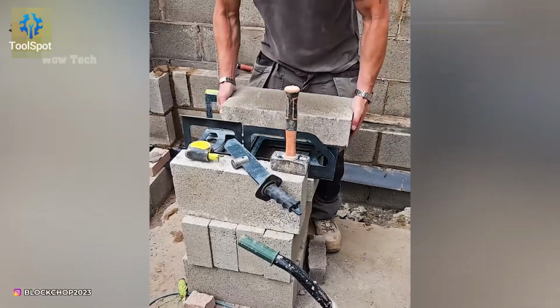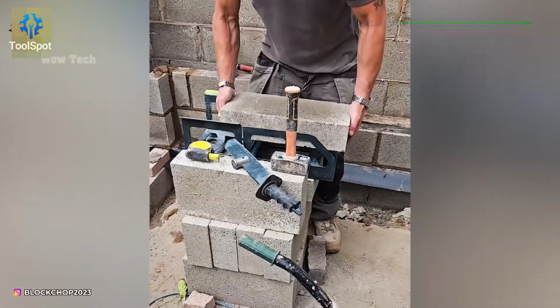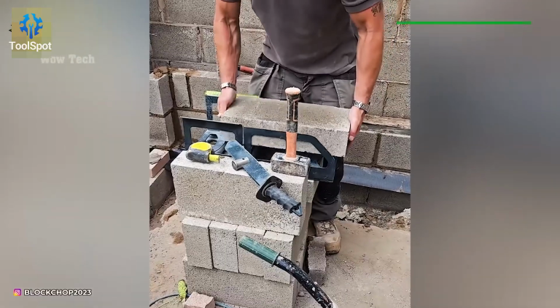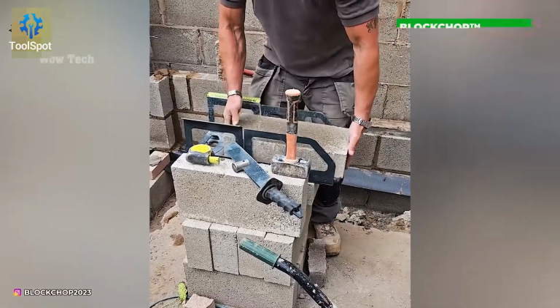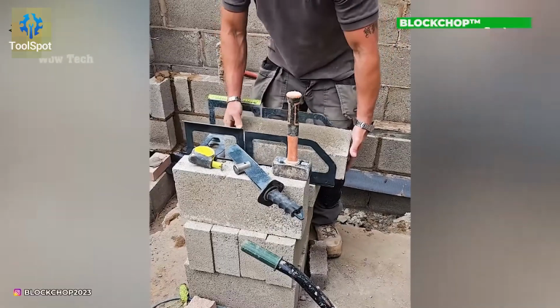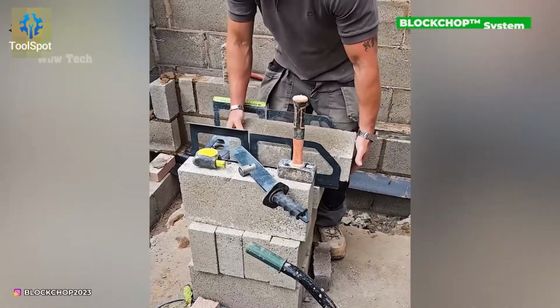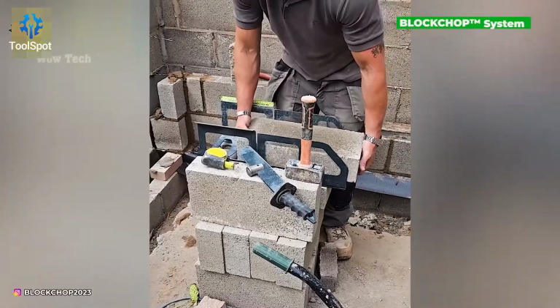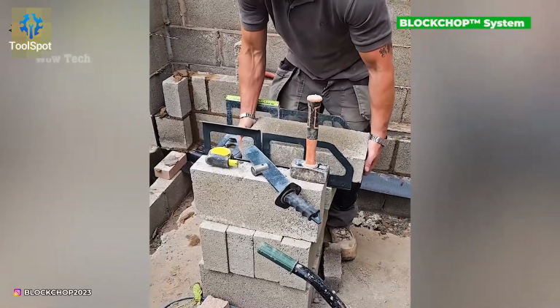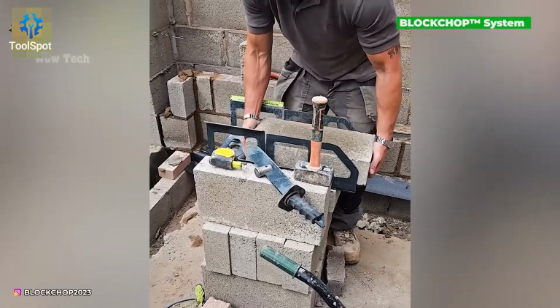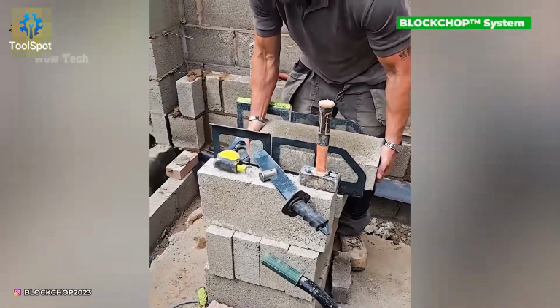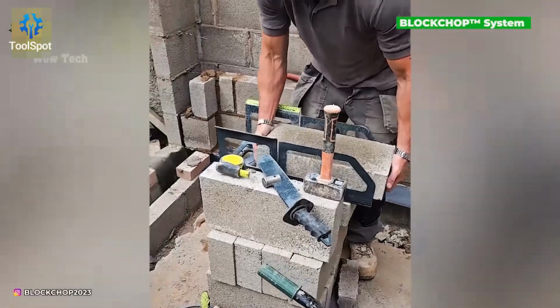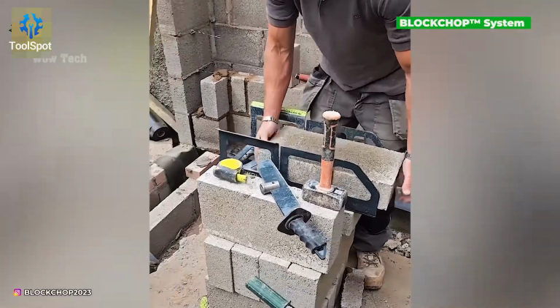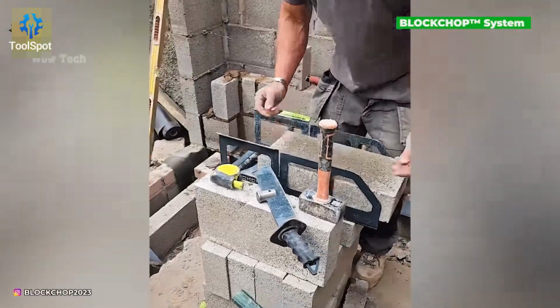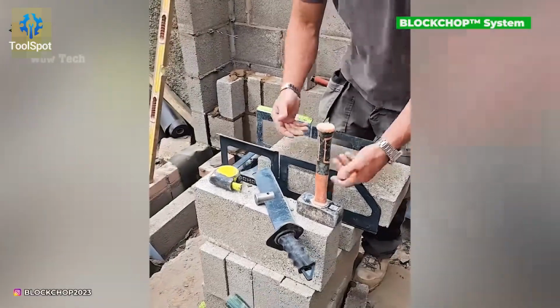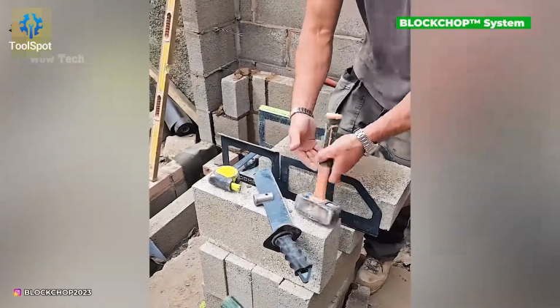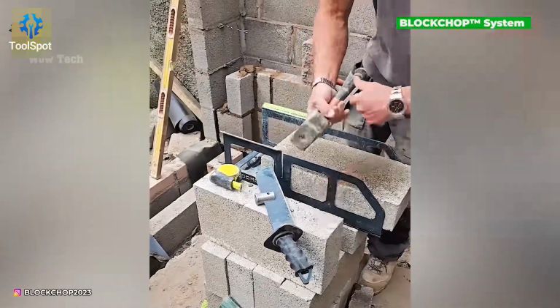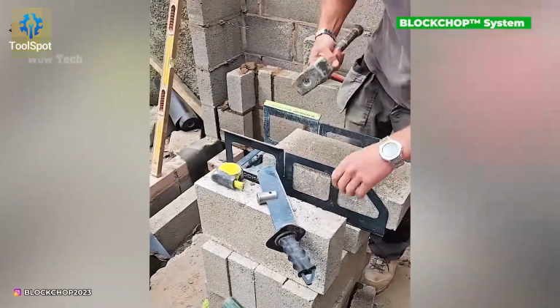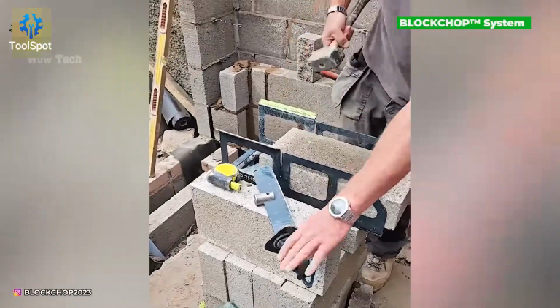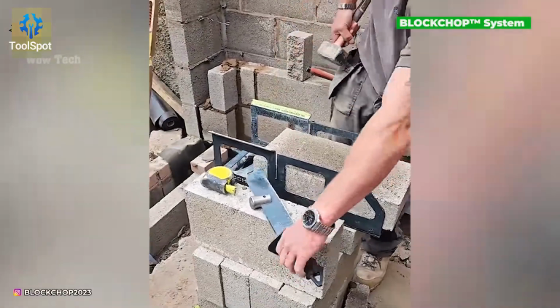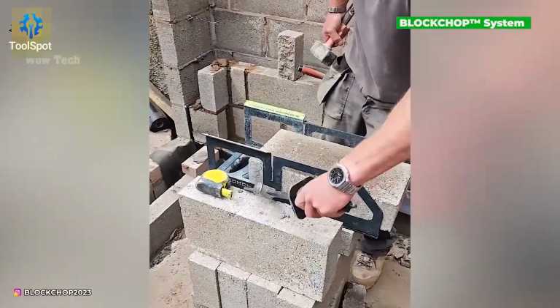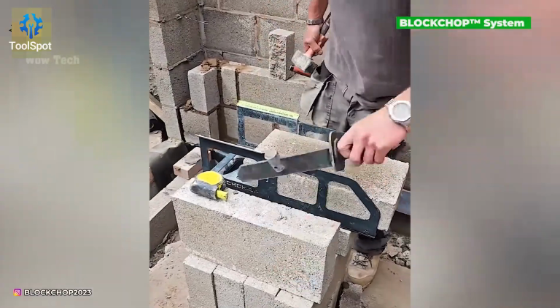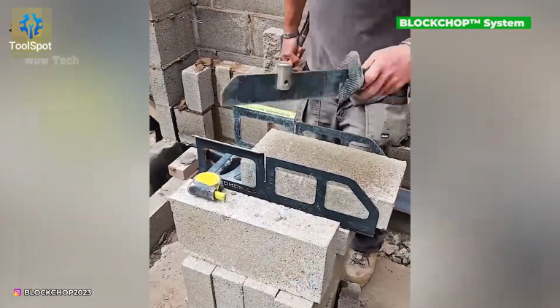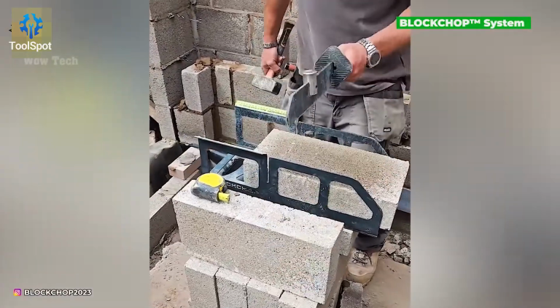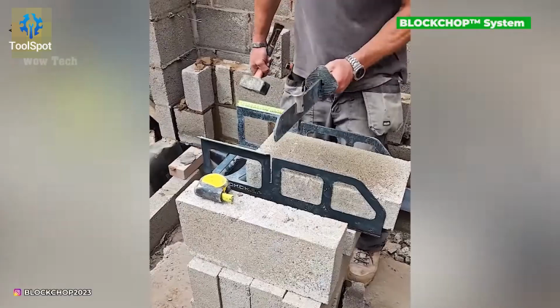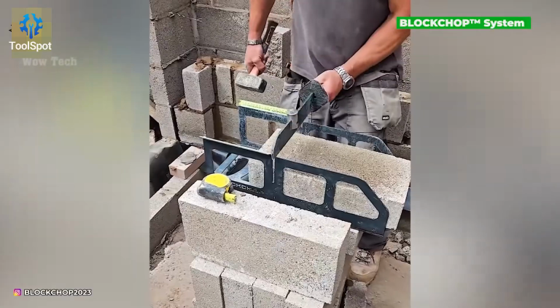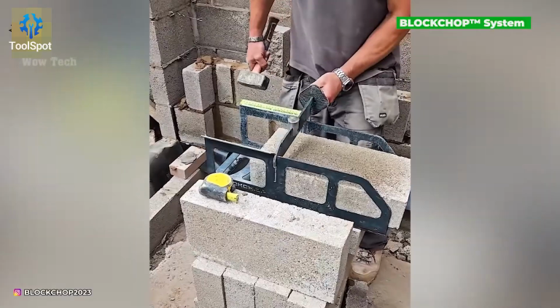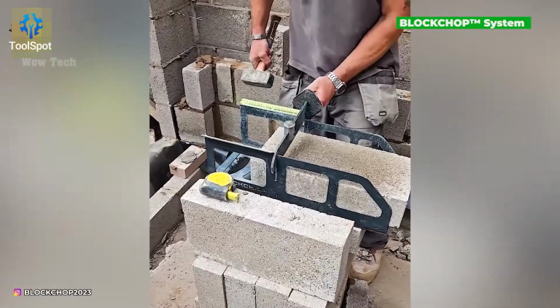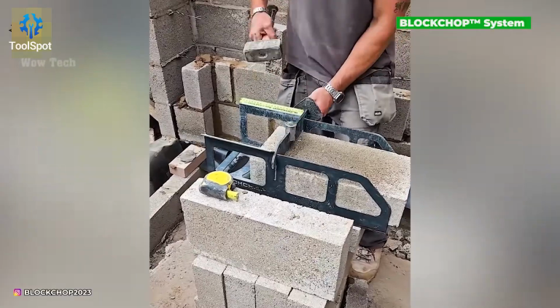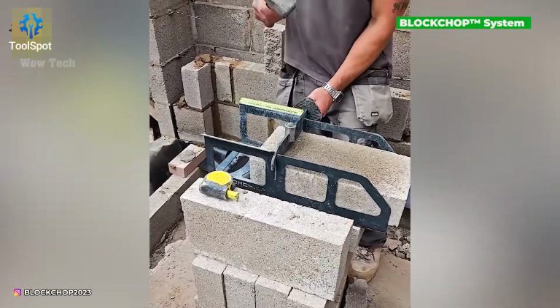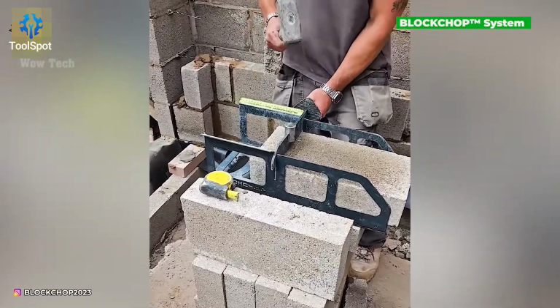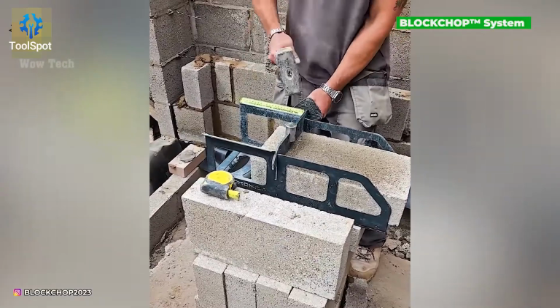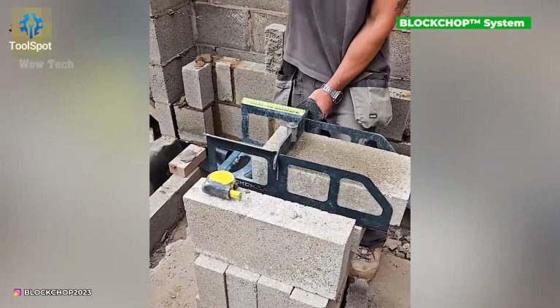The block chop system slices through thick concrete like it's cake — a couple of hits and boom, done.